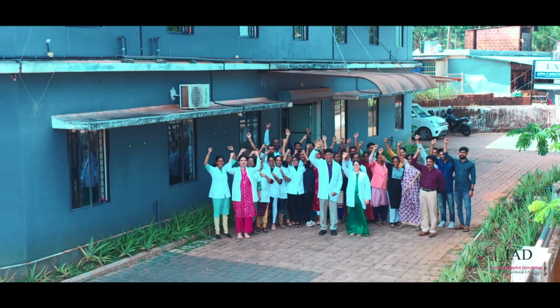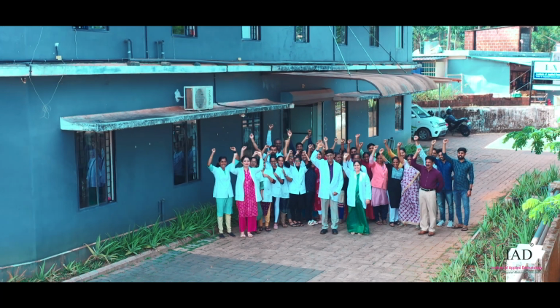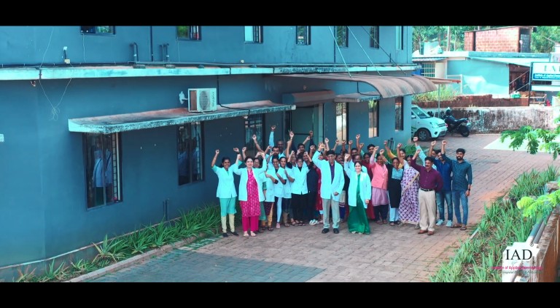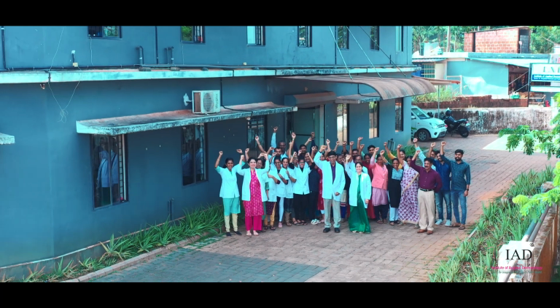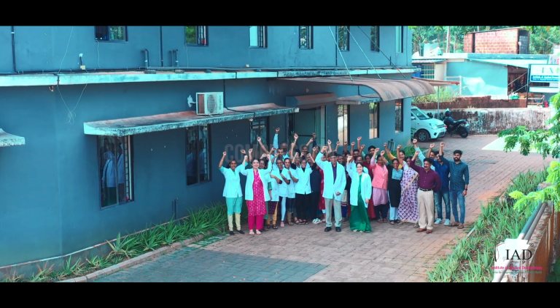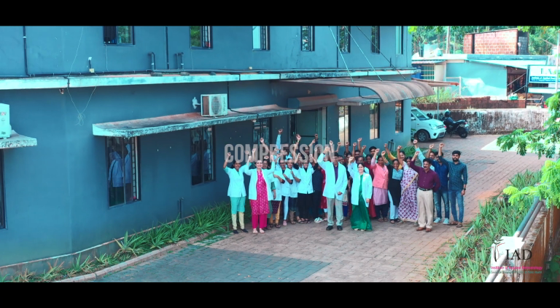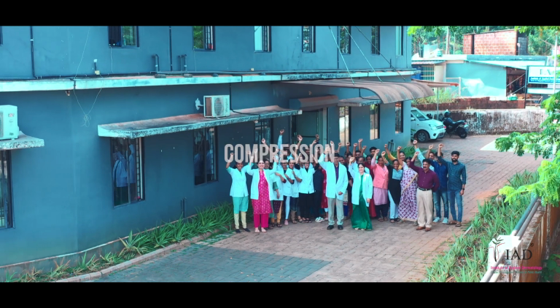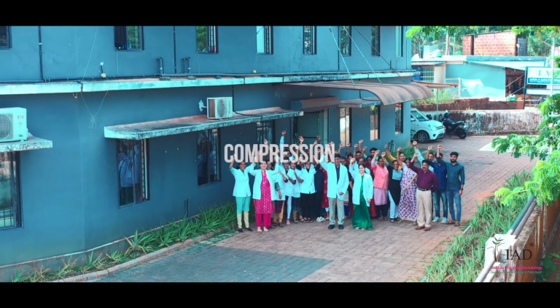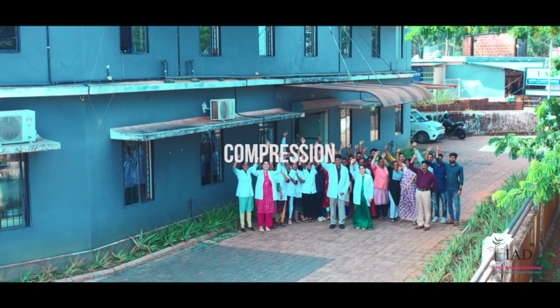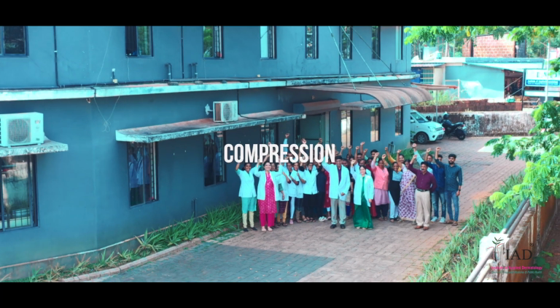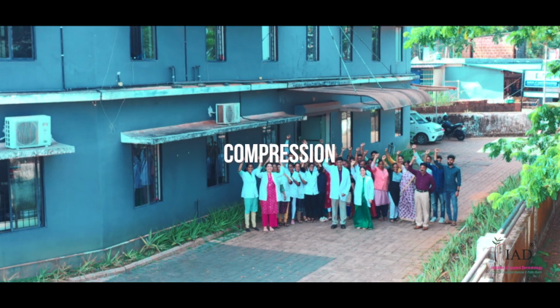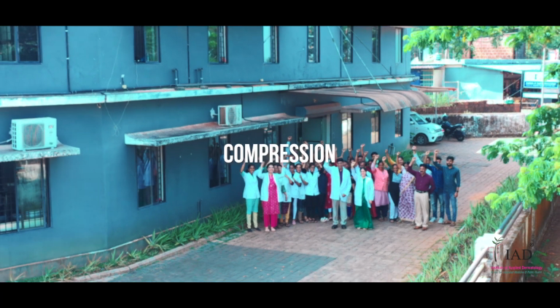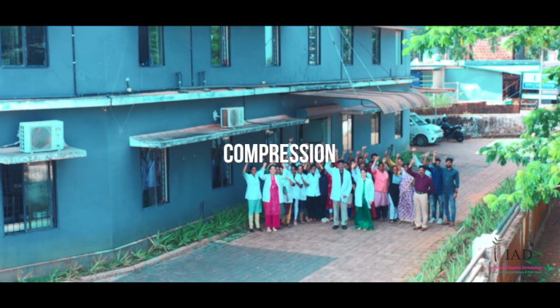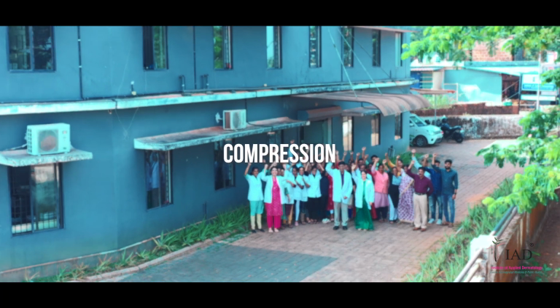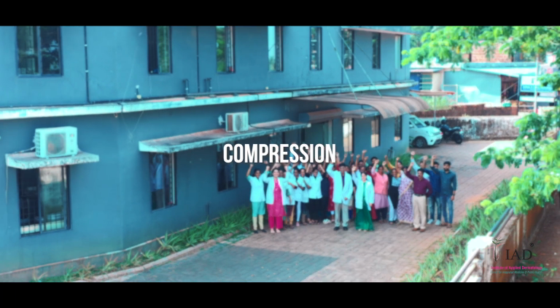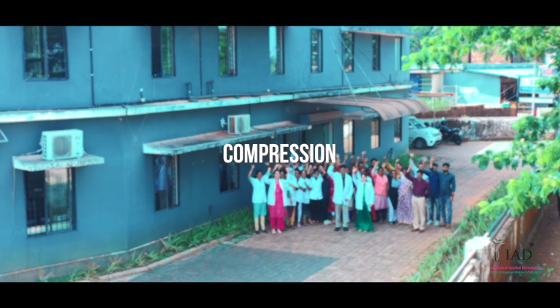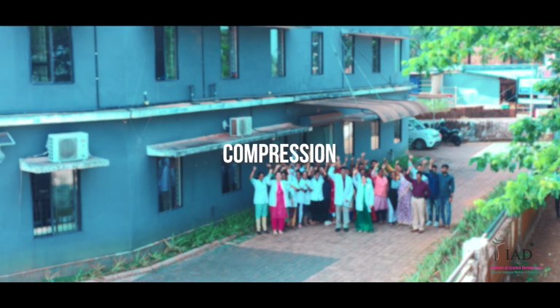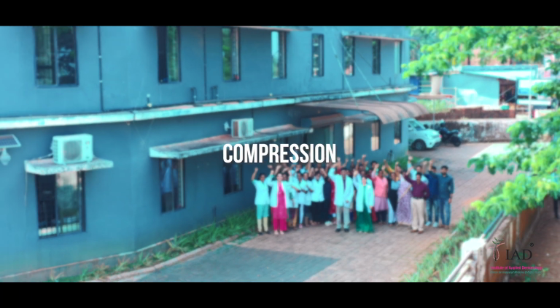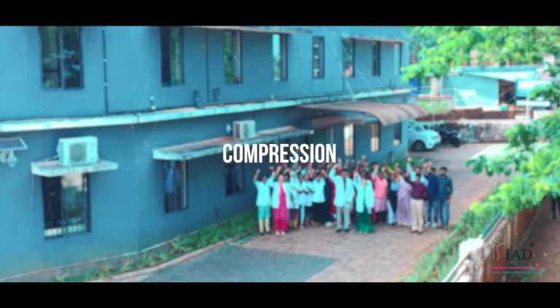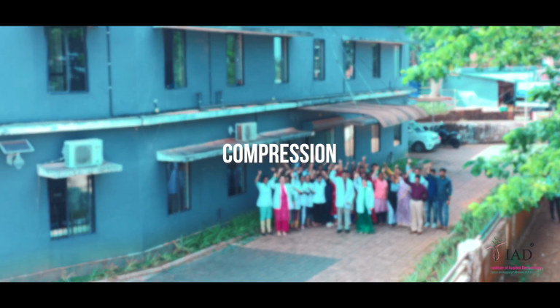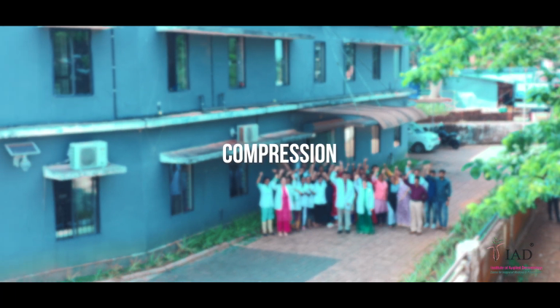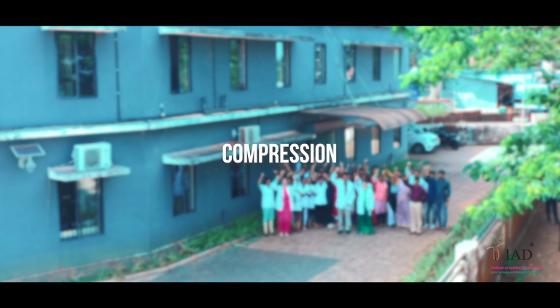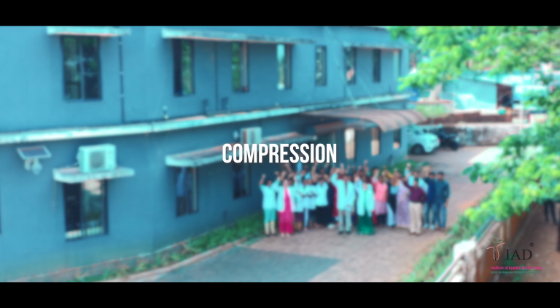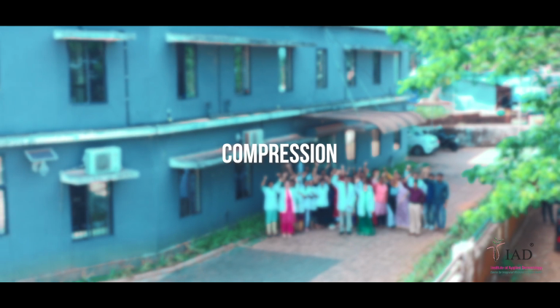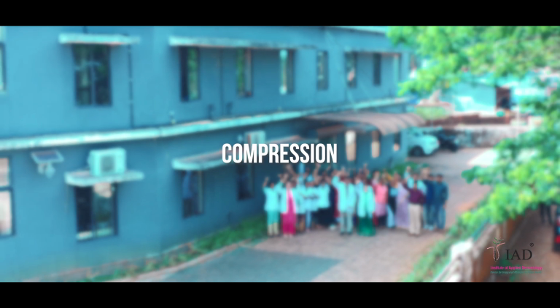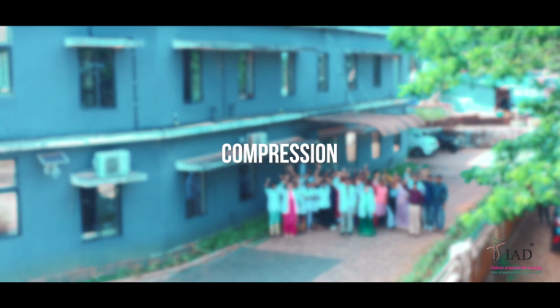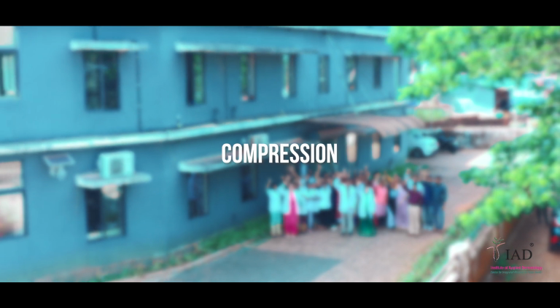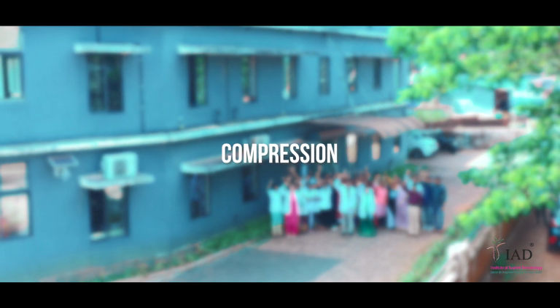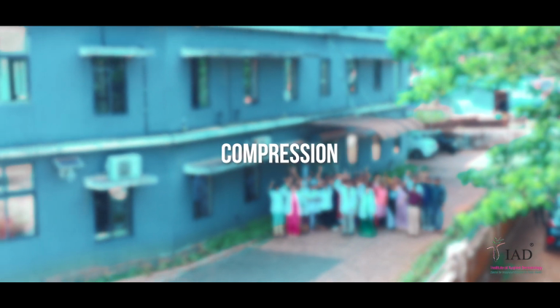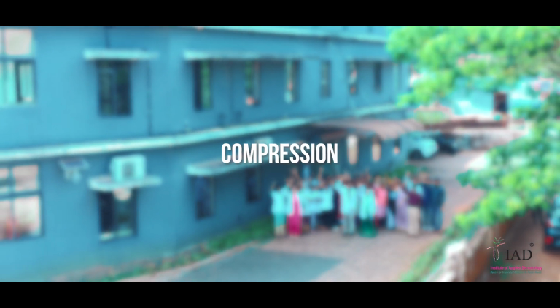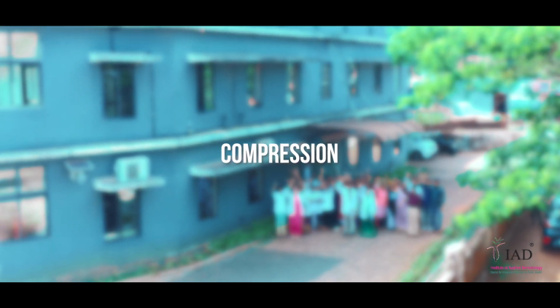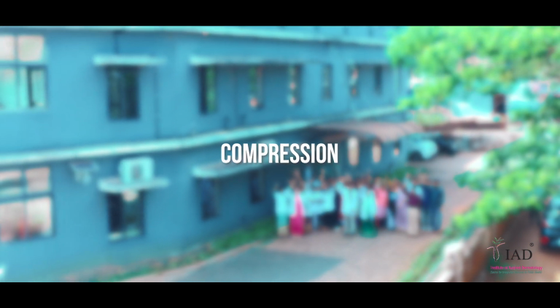In the next video, you will see how the compression therapy is done.